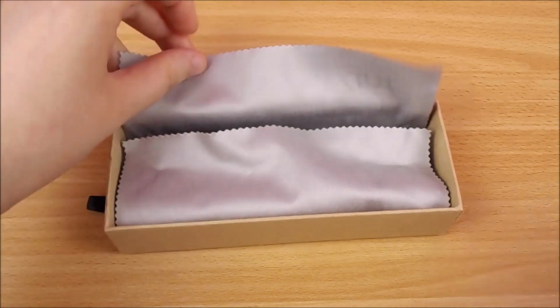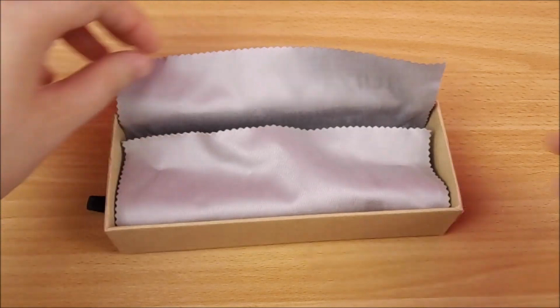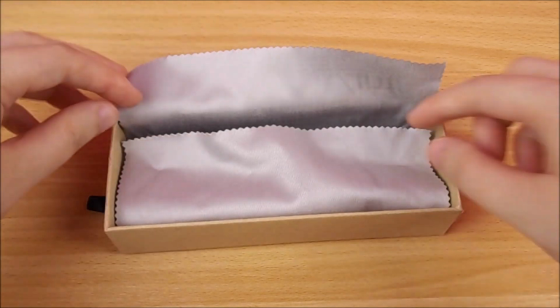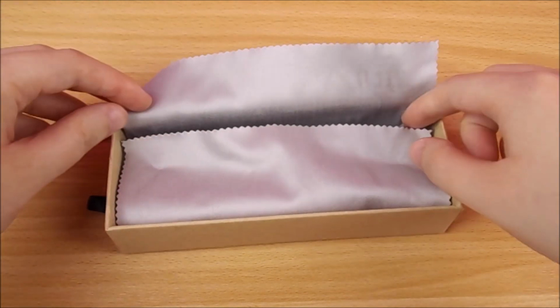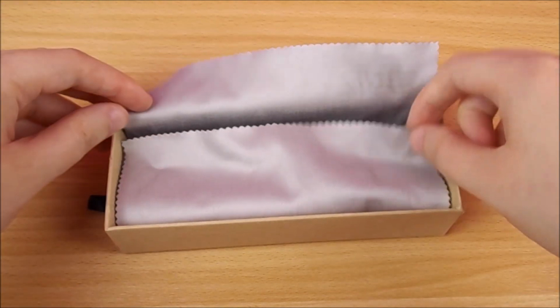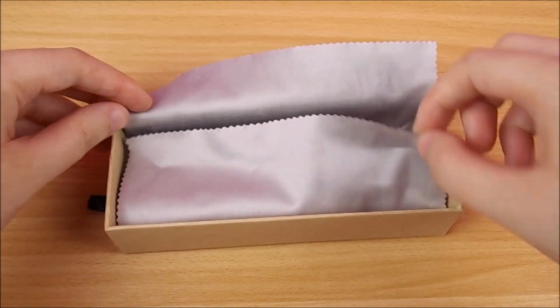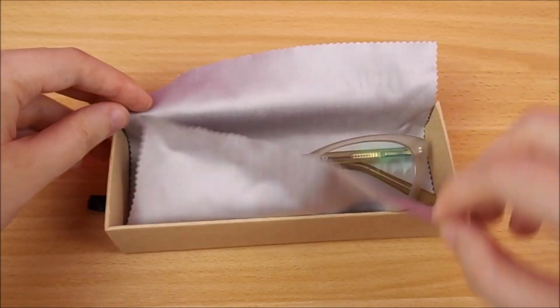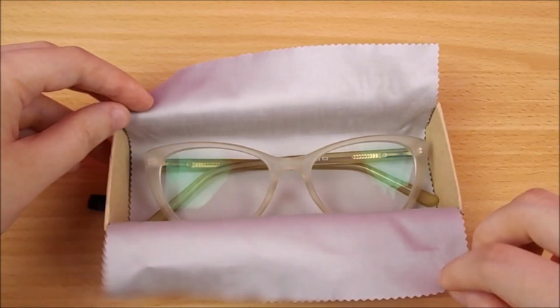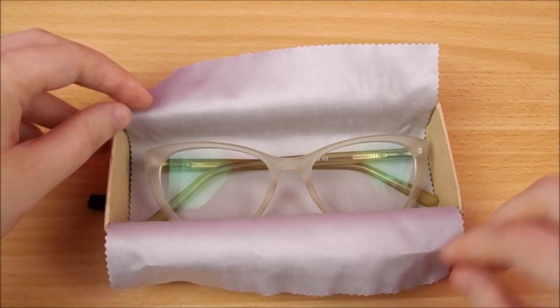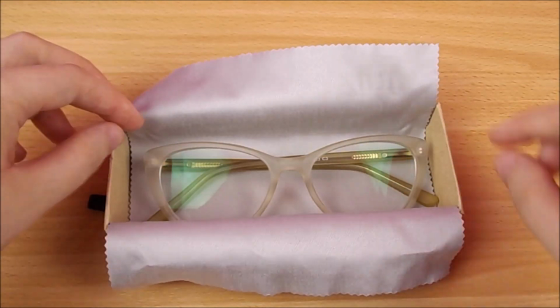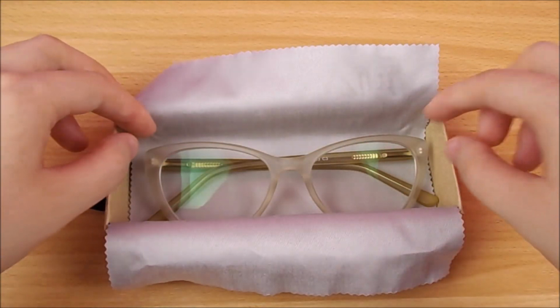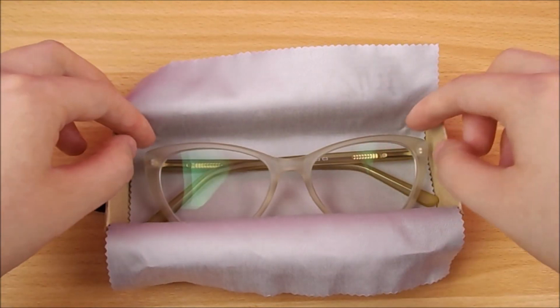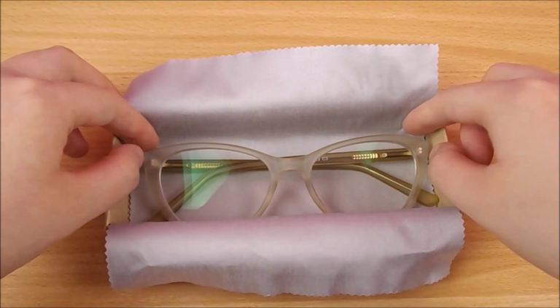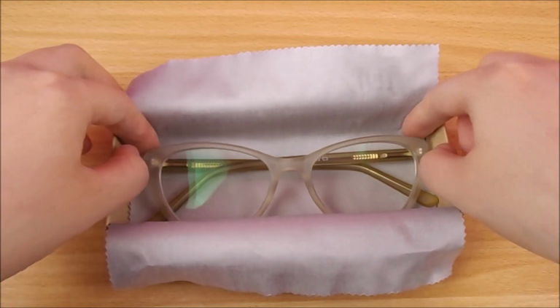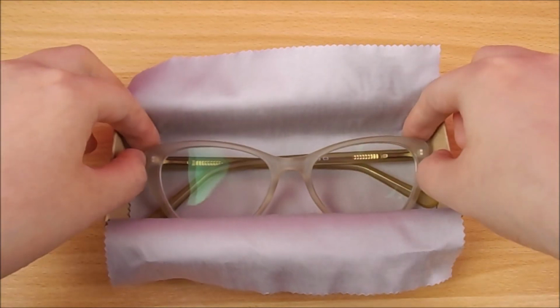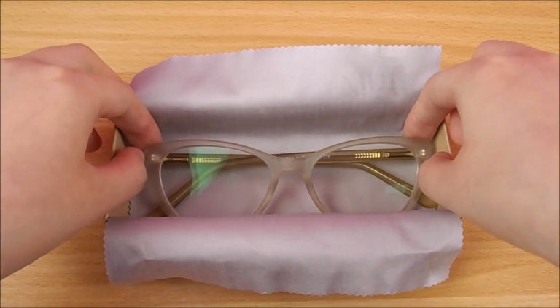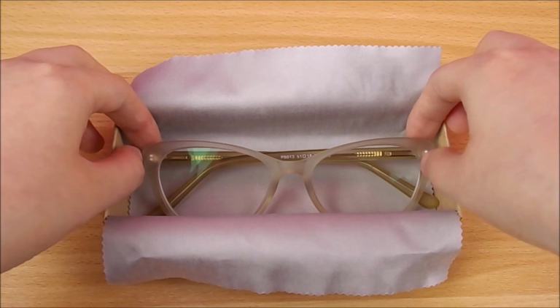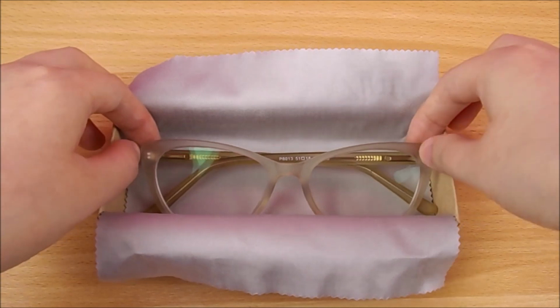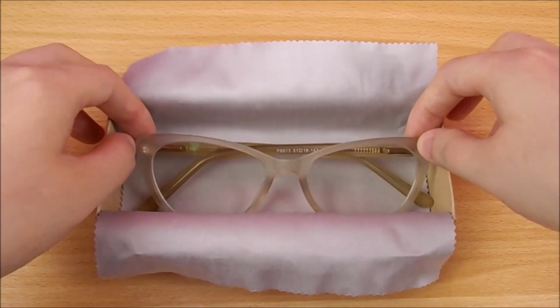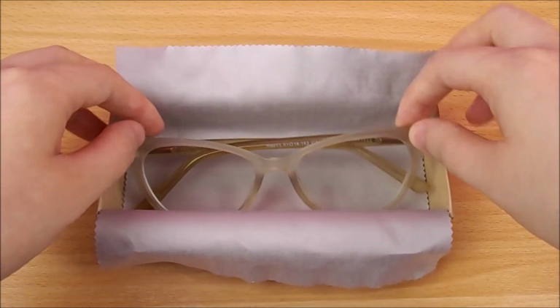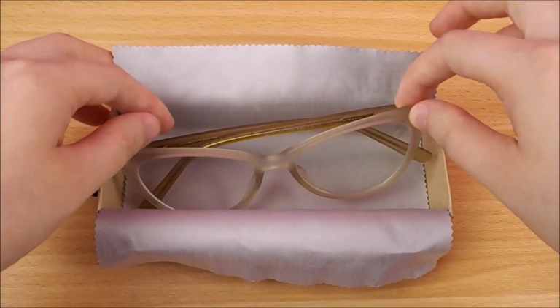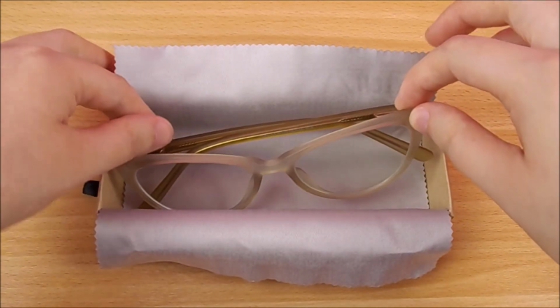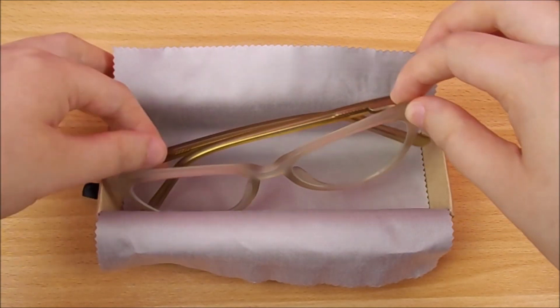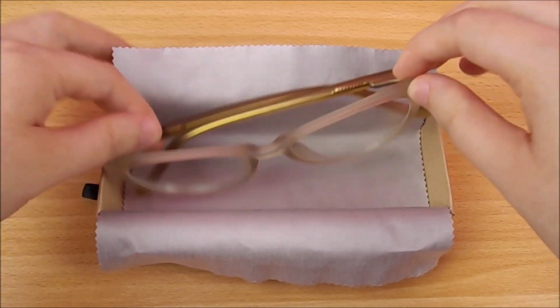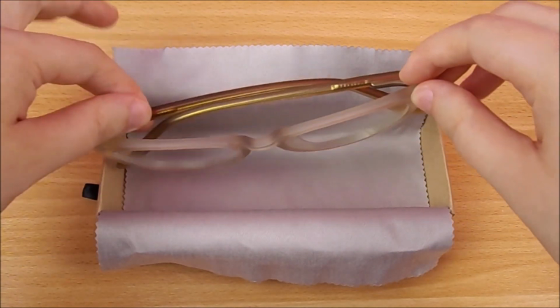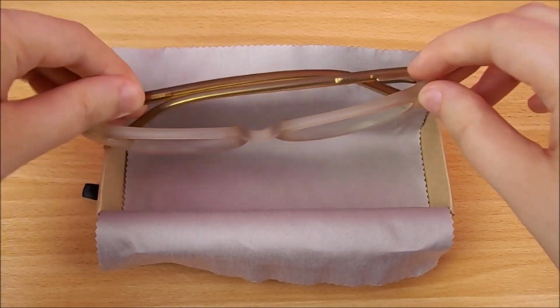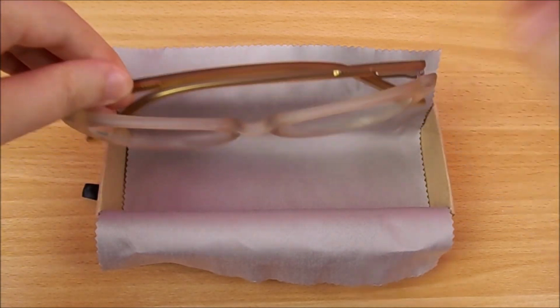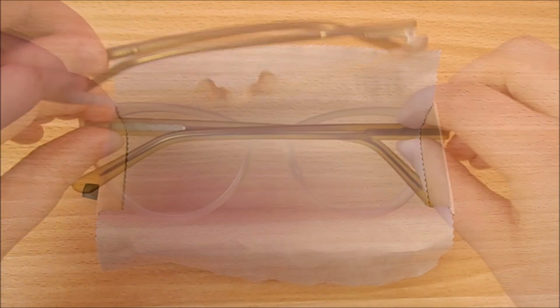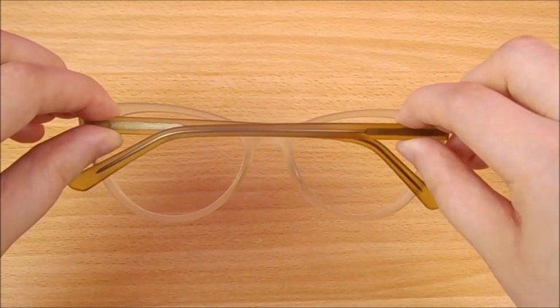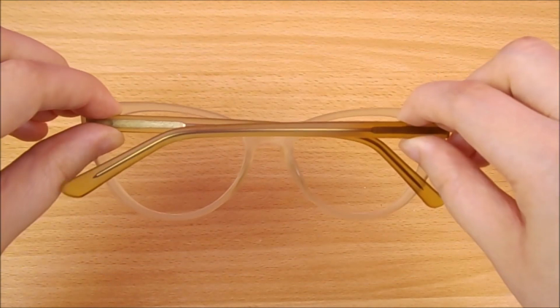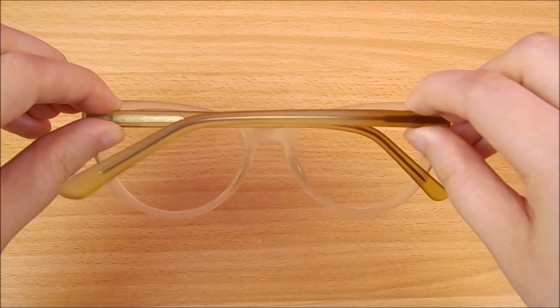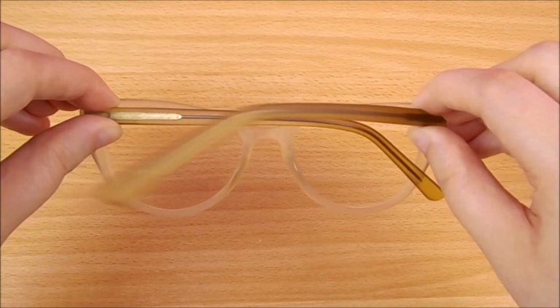And the last pair I have are these beige cat eyeglasses. I got these because I really like the shape and because of its neutral color, it can match with a range of outfits.